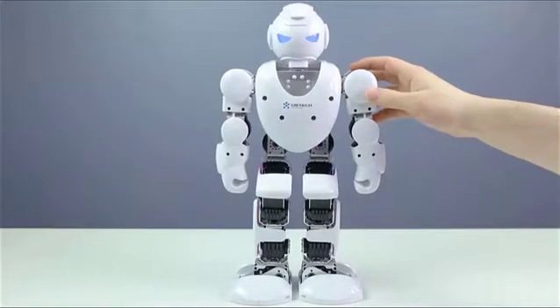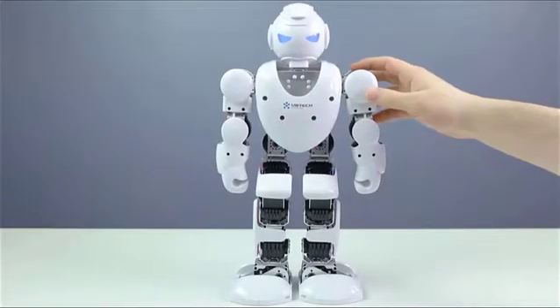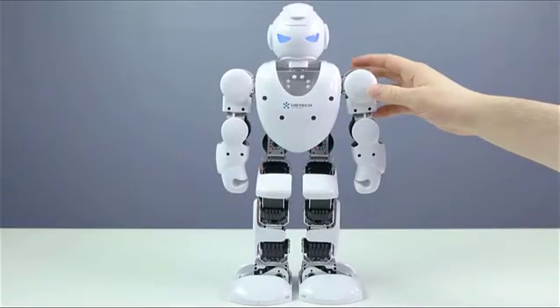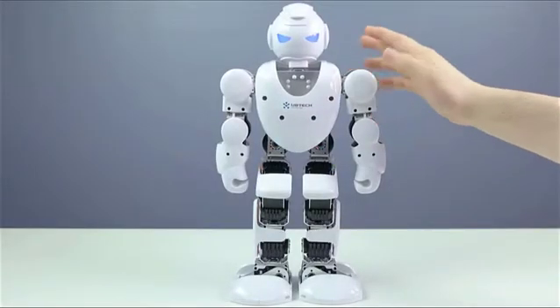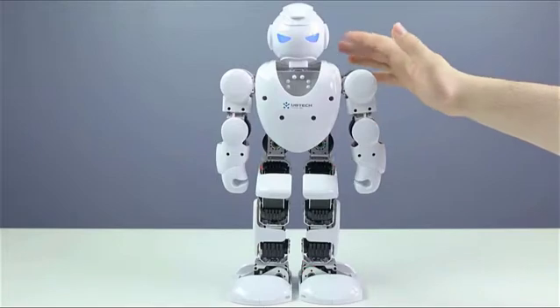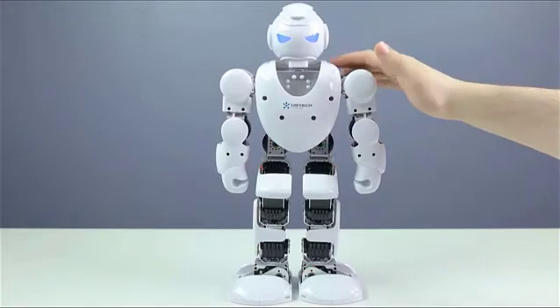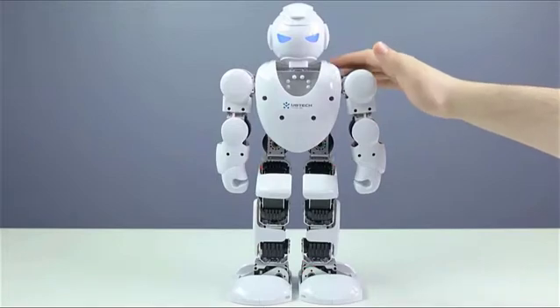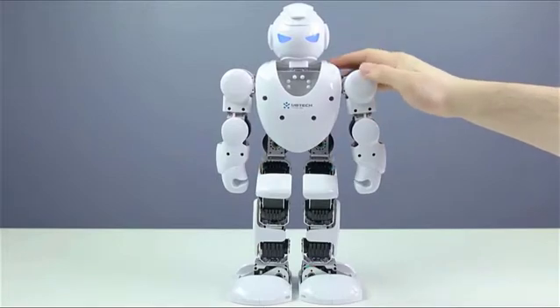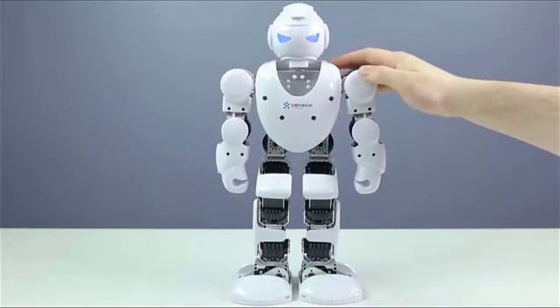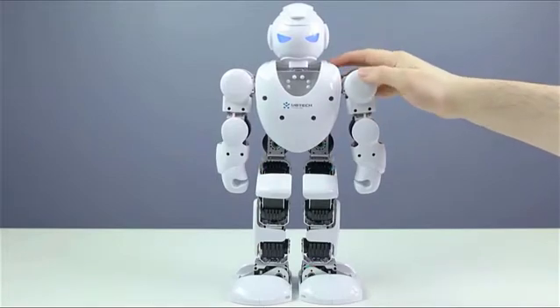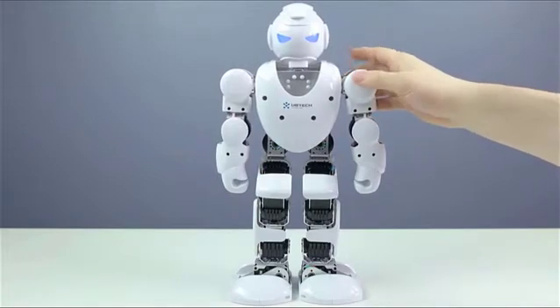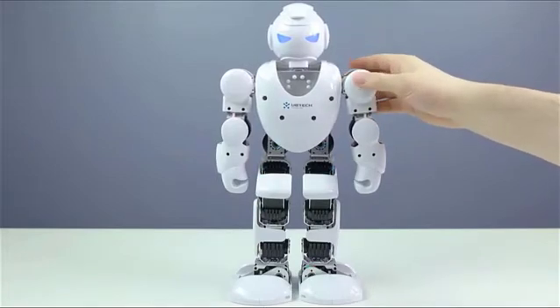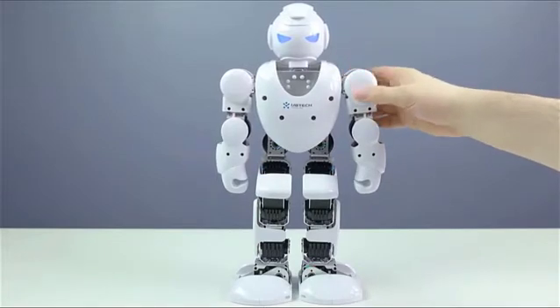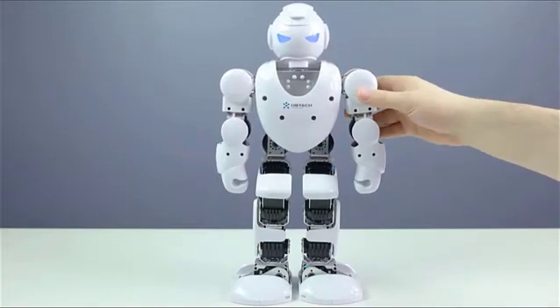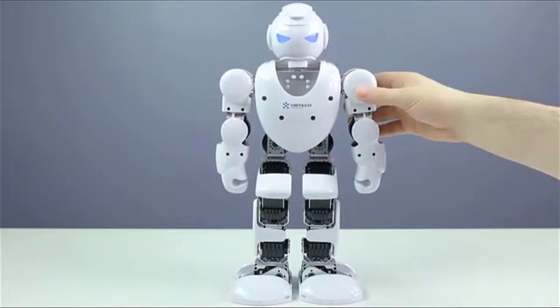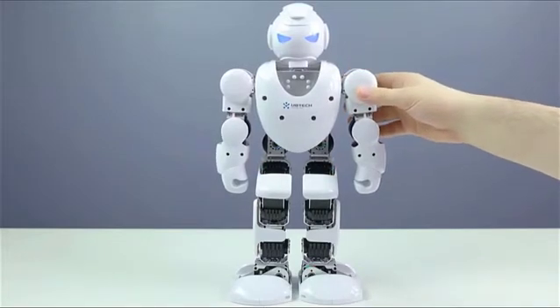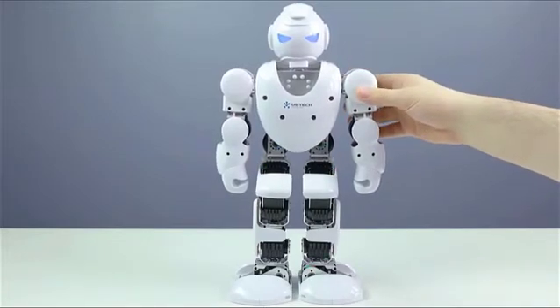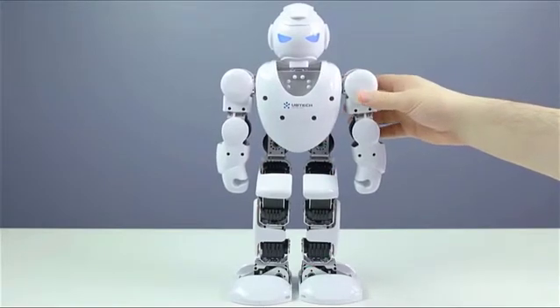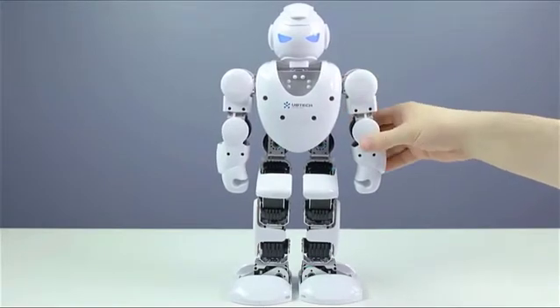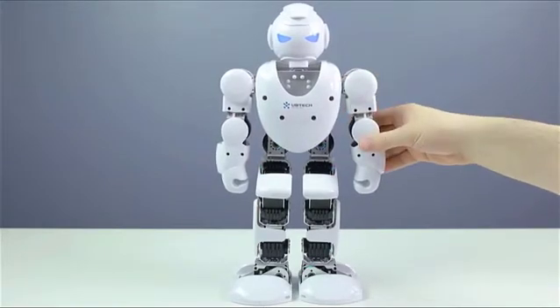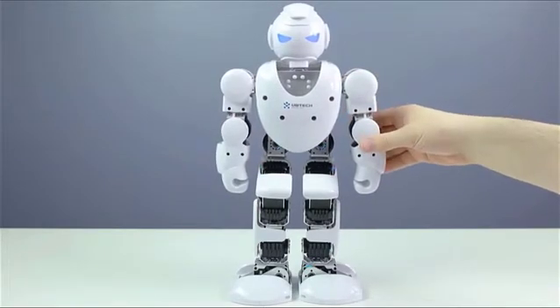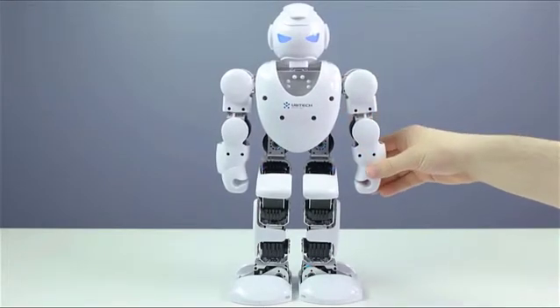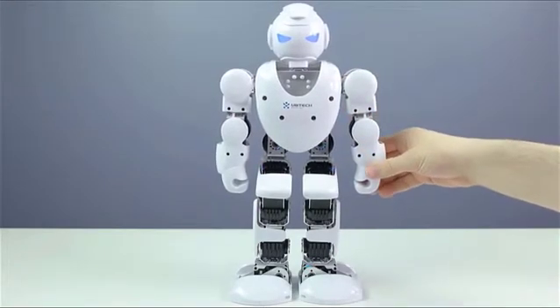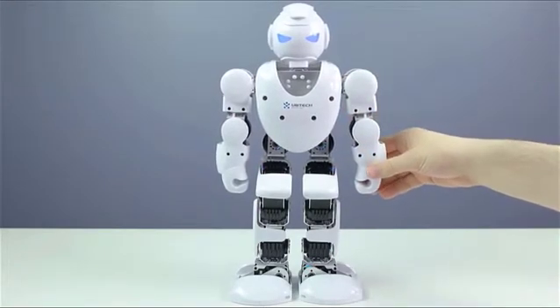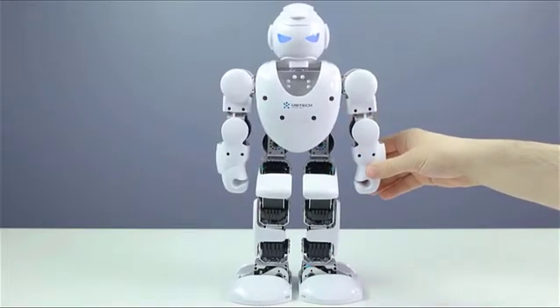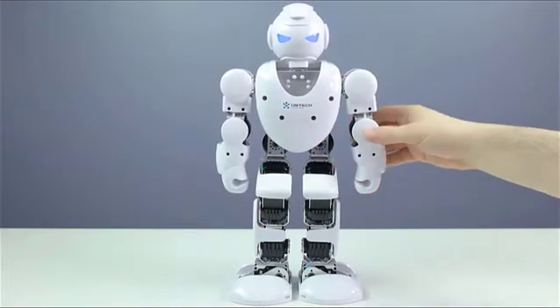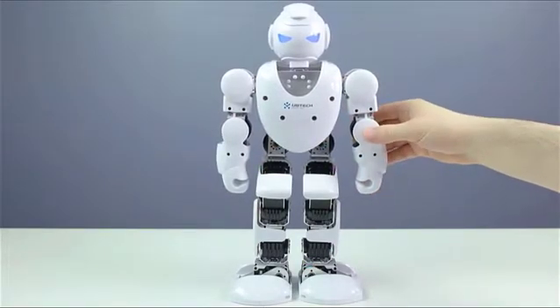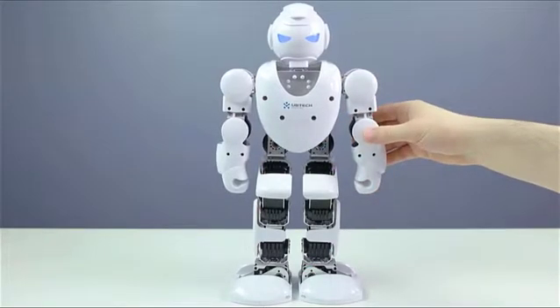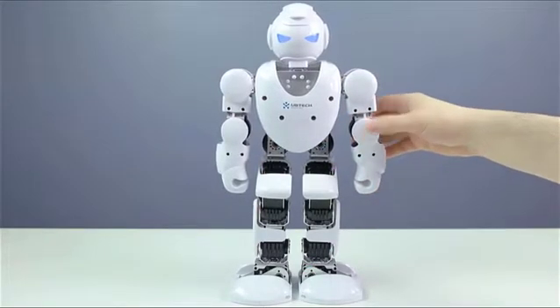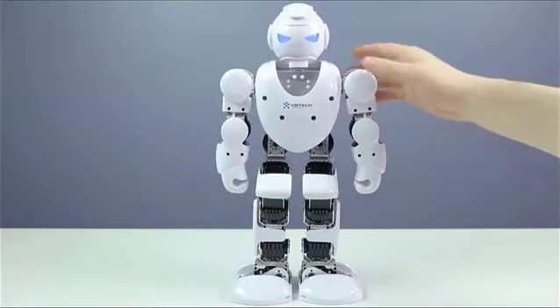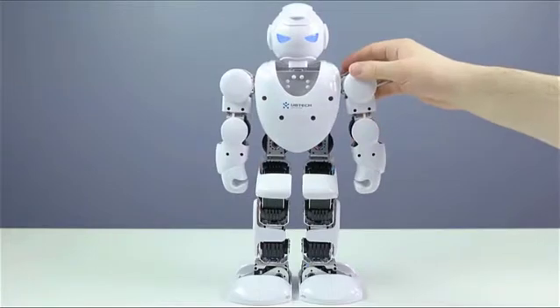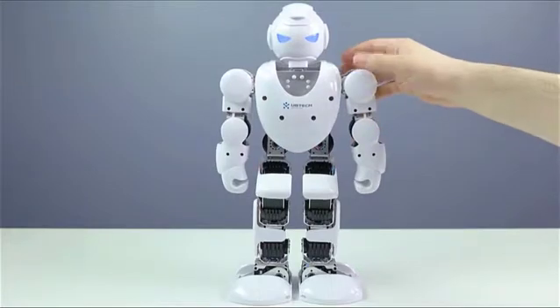Whenever the Alpha 1S is turned on, it becomes very stiff, so you're not able to move anything.